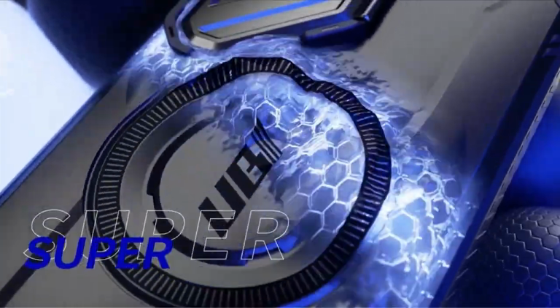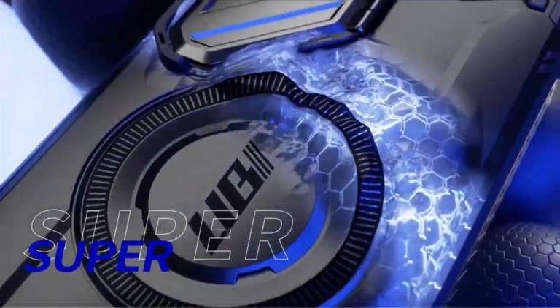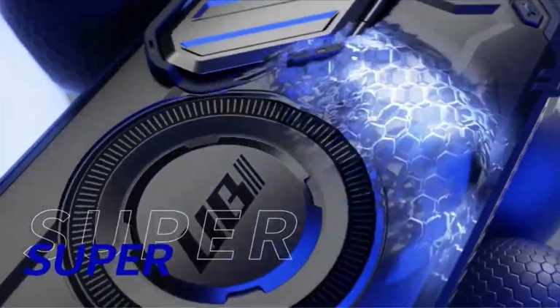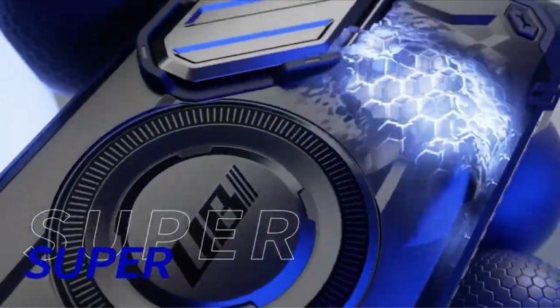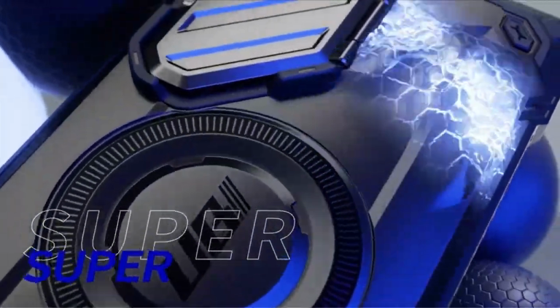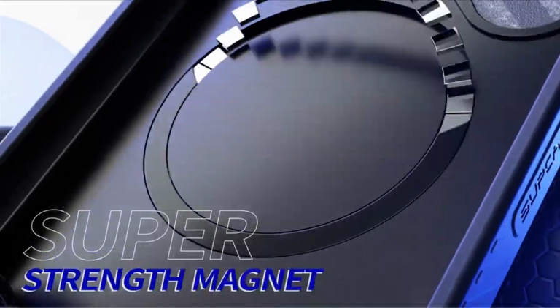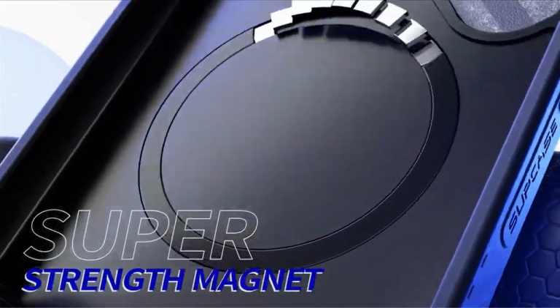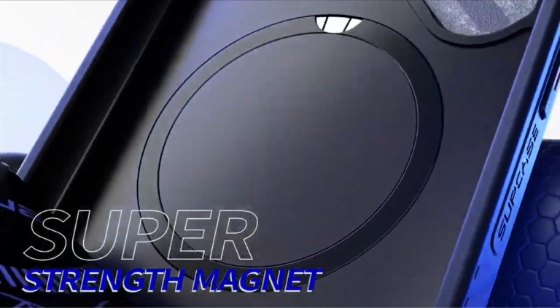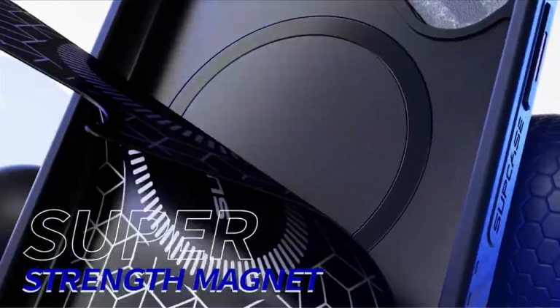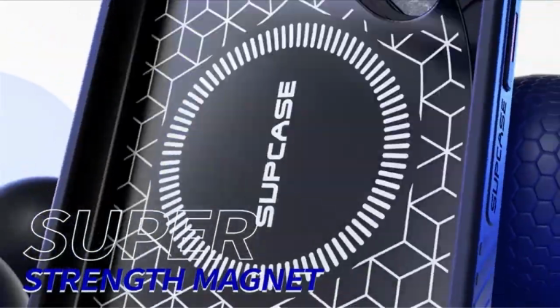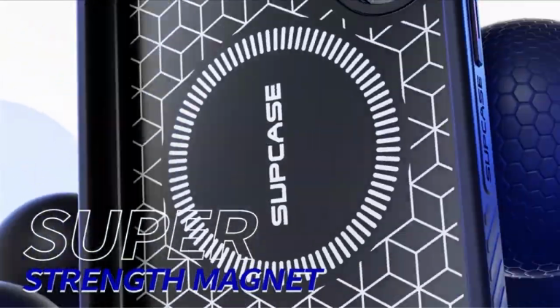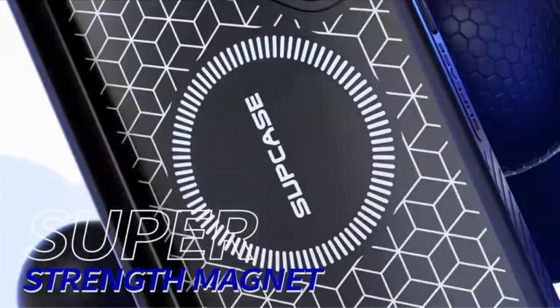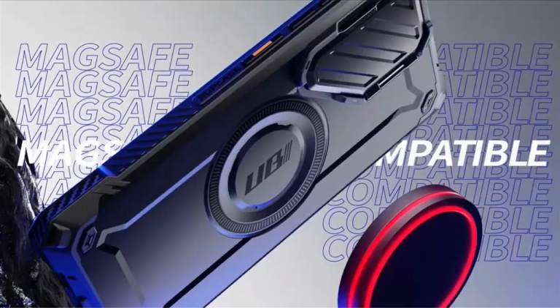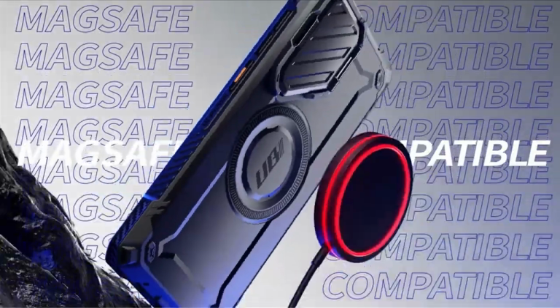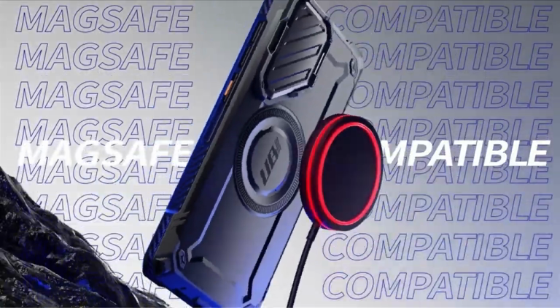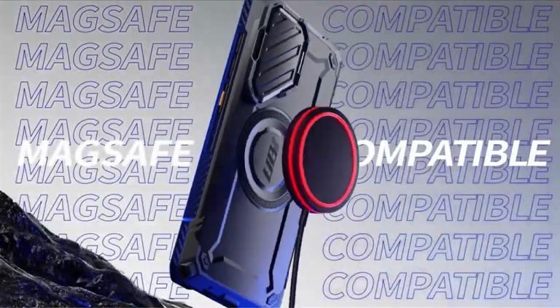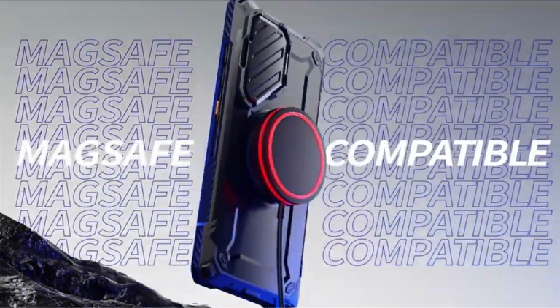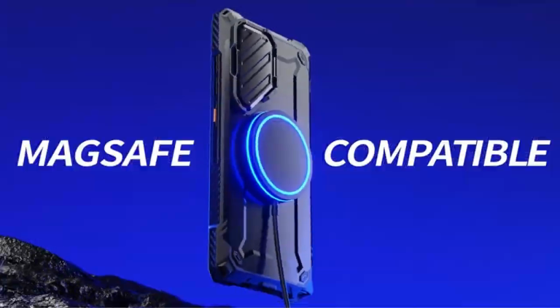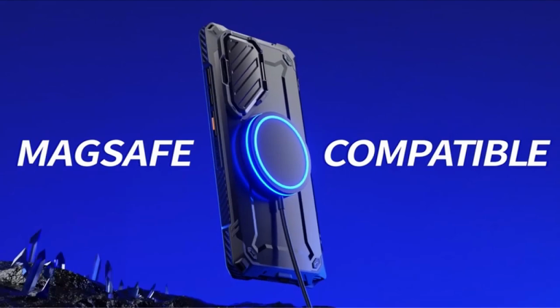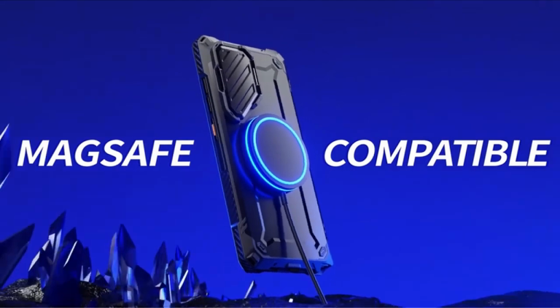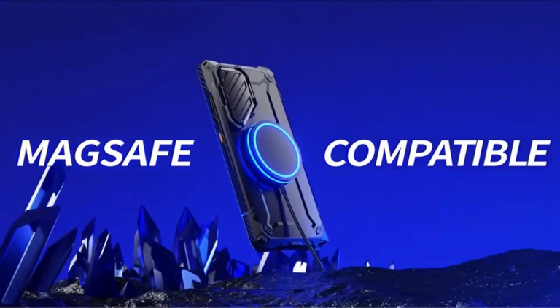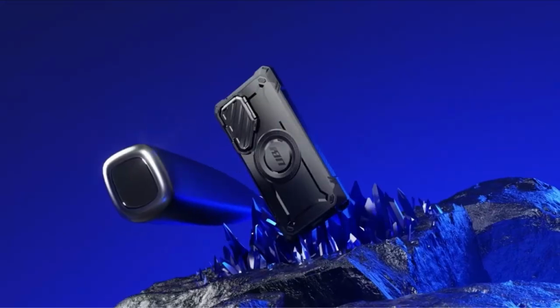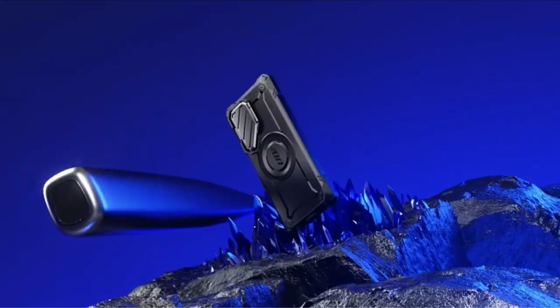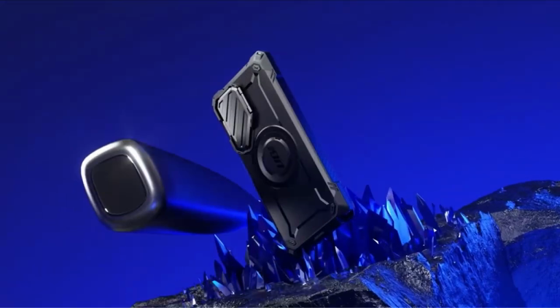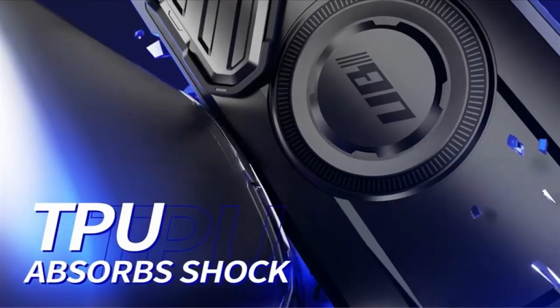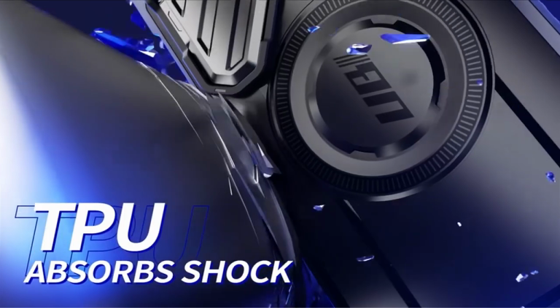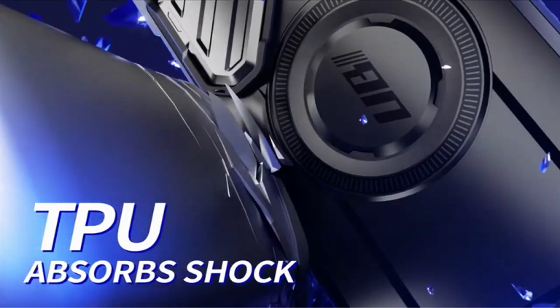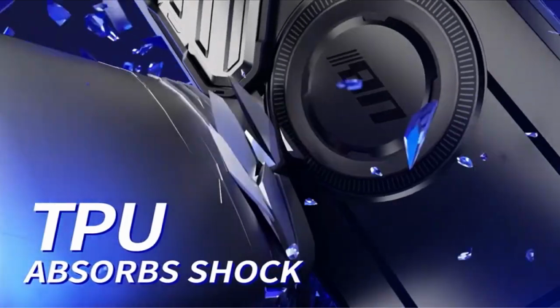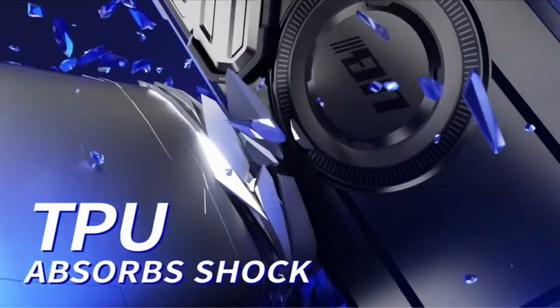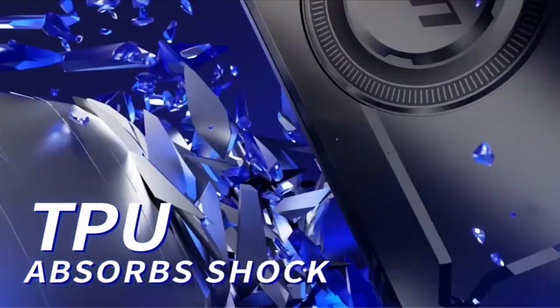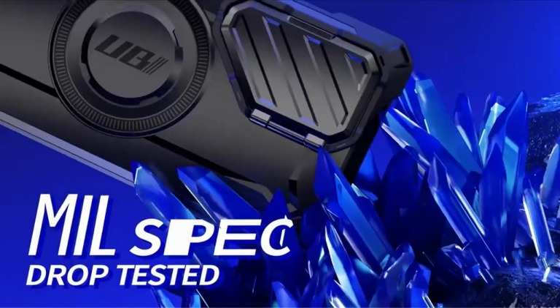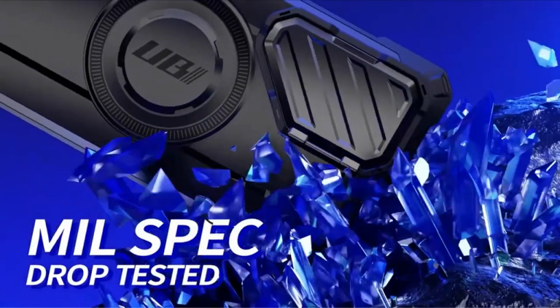Convenience is another element added to its list of benefits, as it is compatible with most wireless chargers.